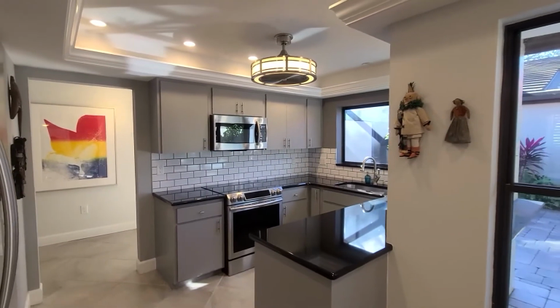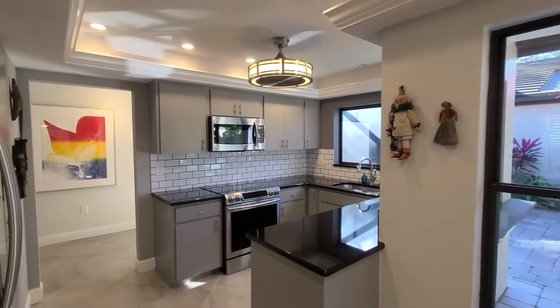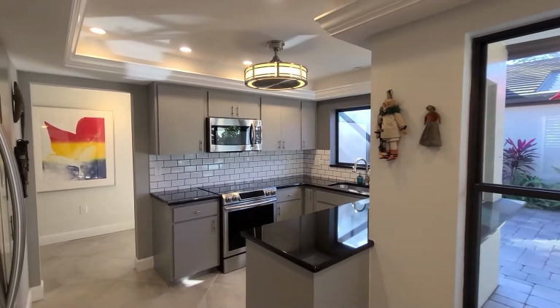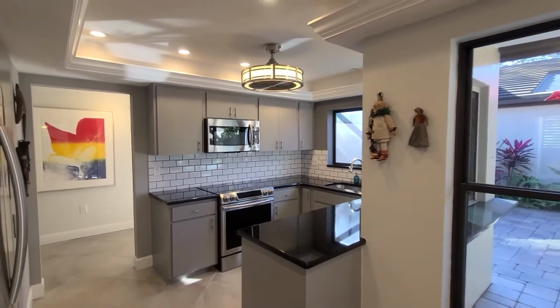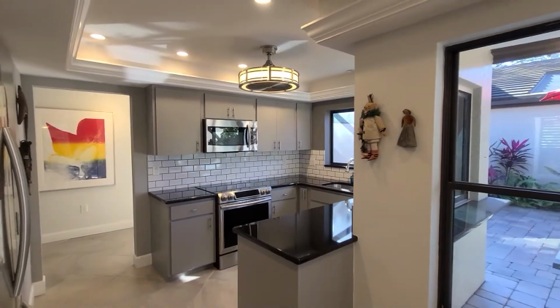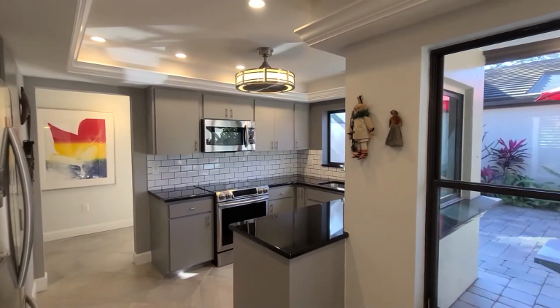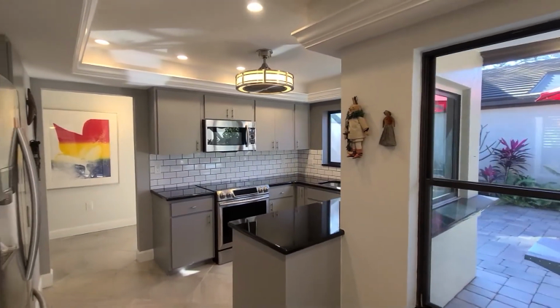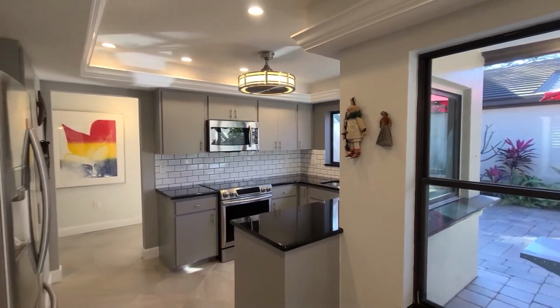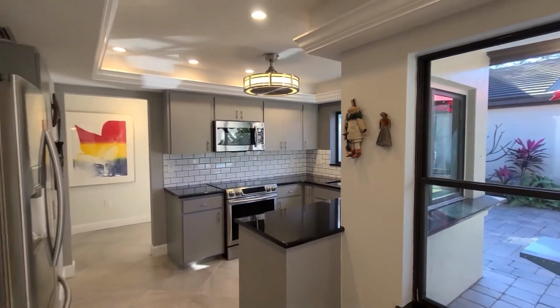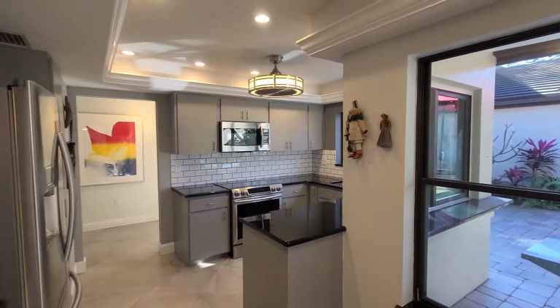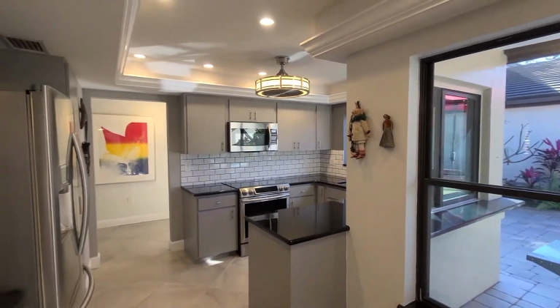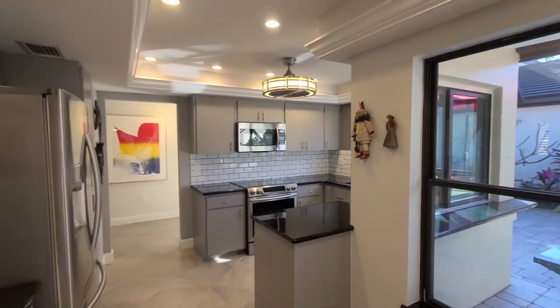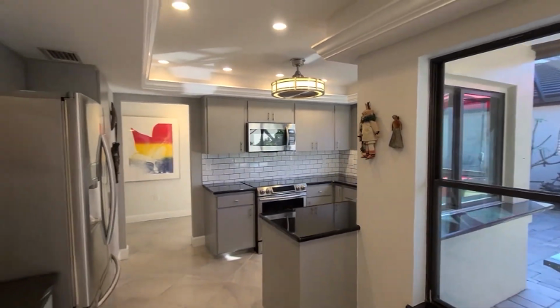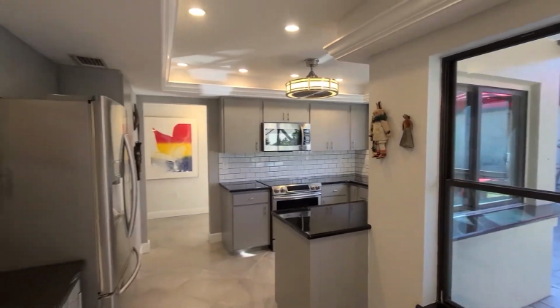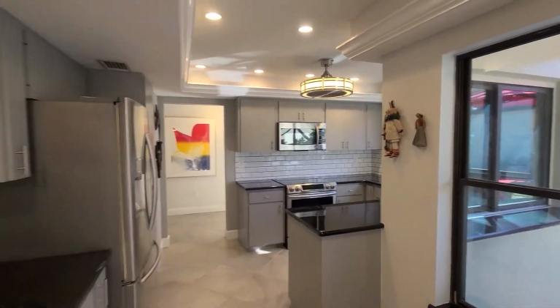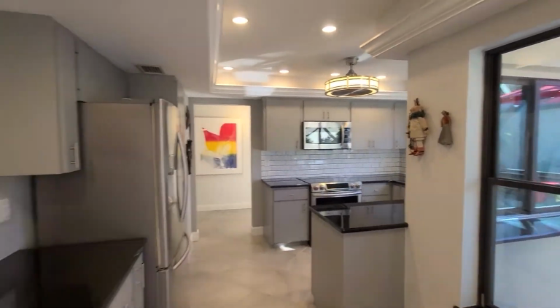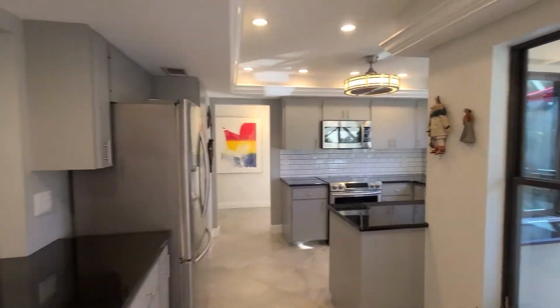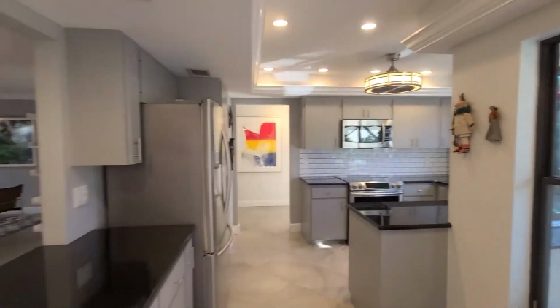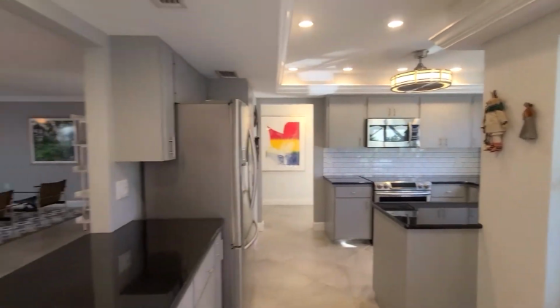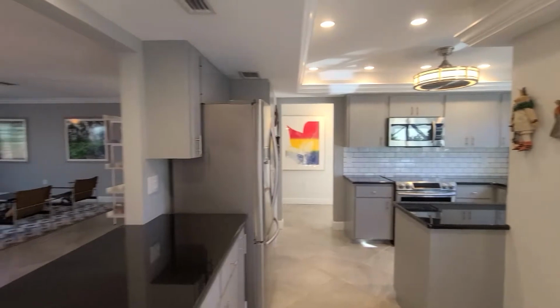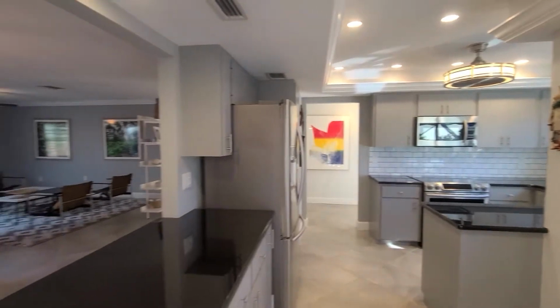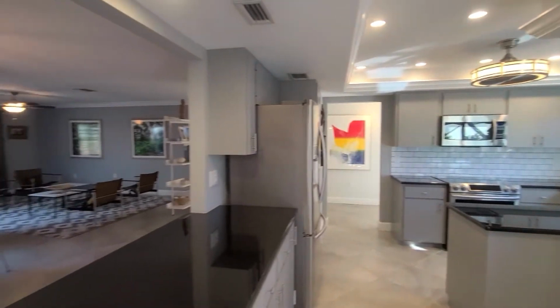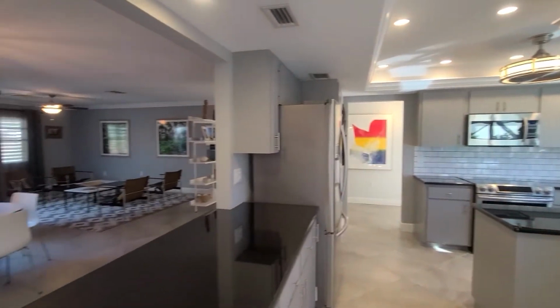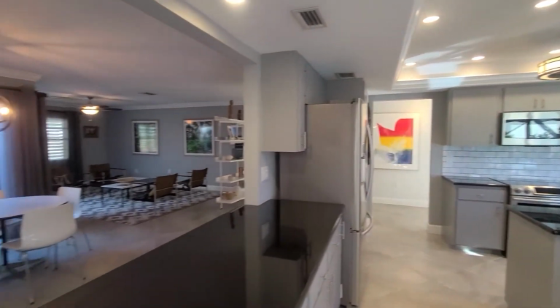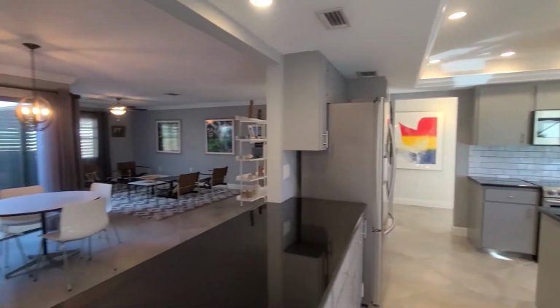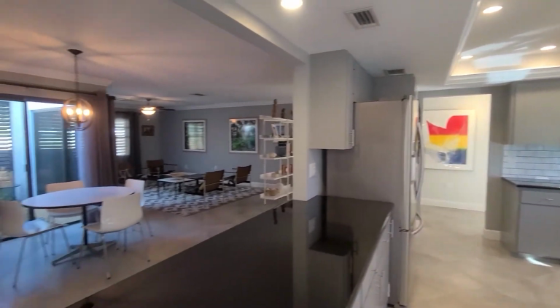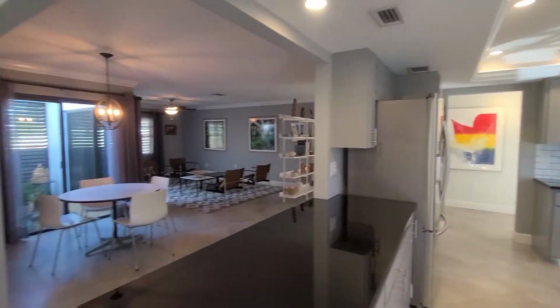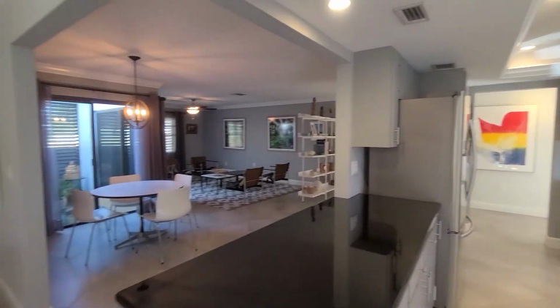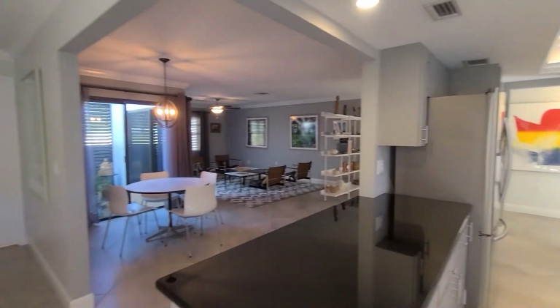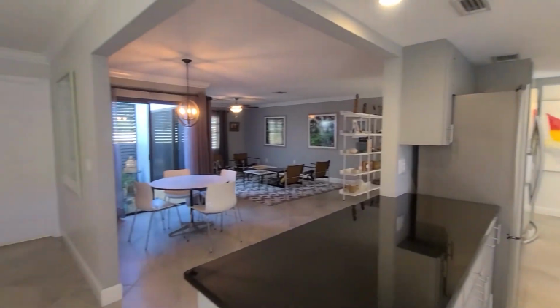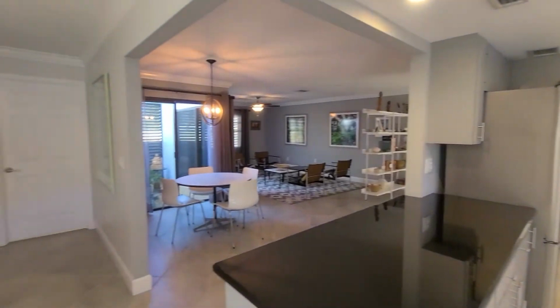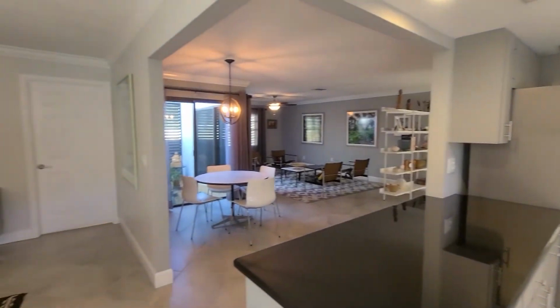This villa features an open floor plan with the kitchen, living room, dining room, and the family room all open to each other.